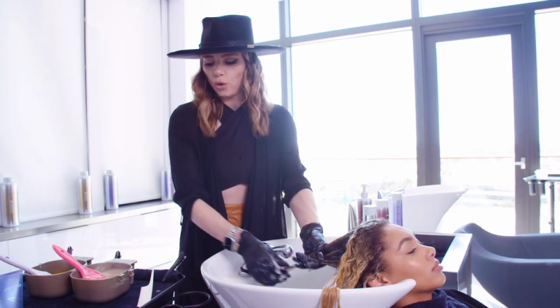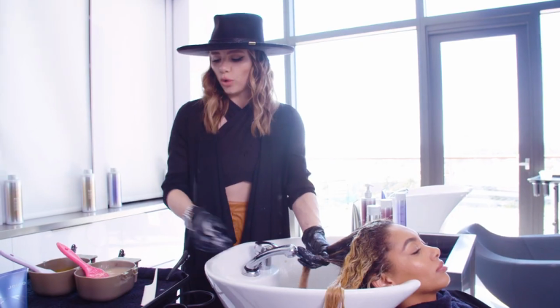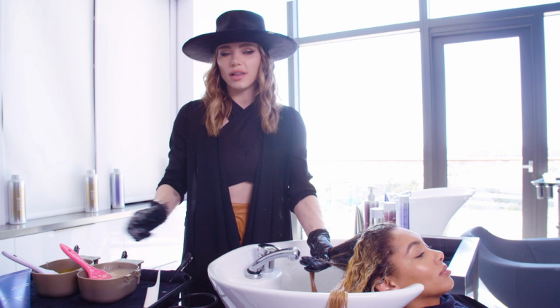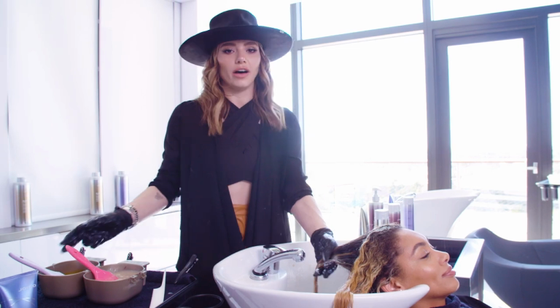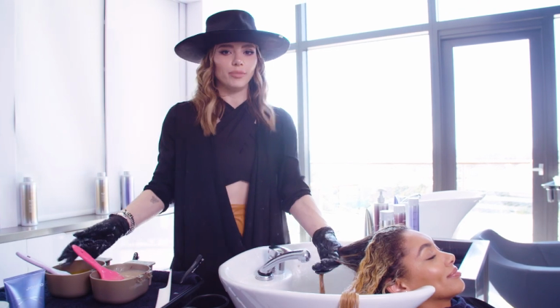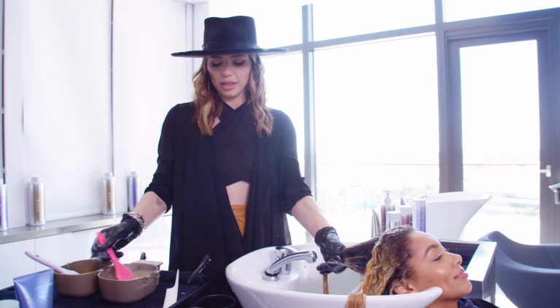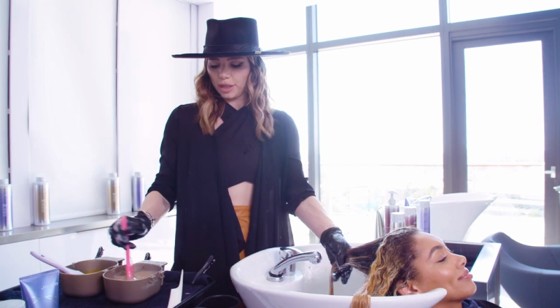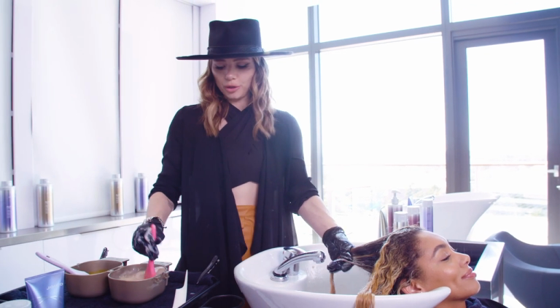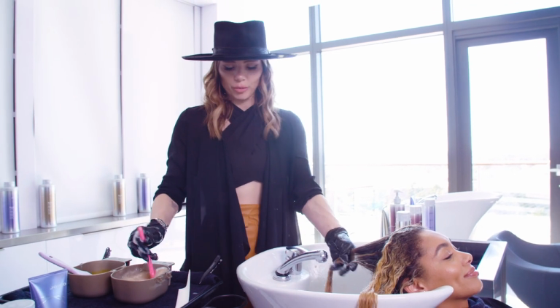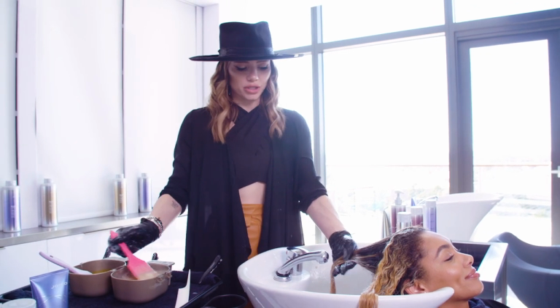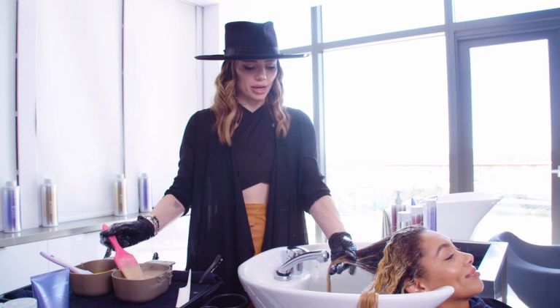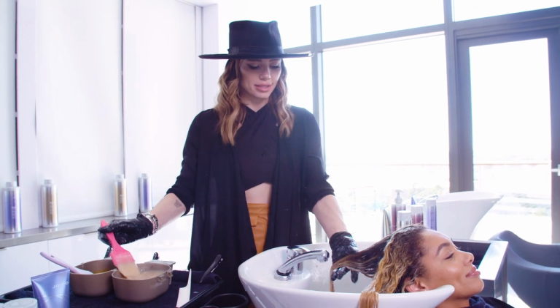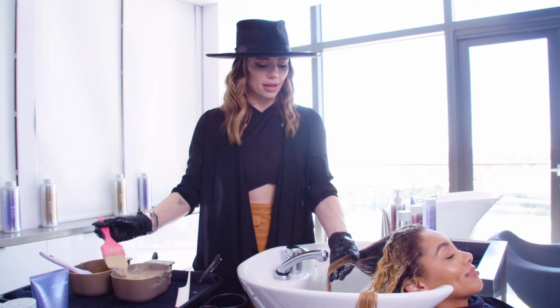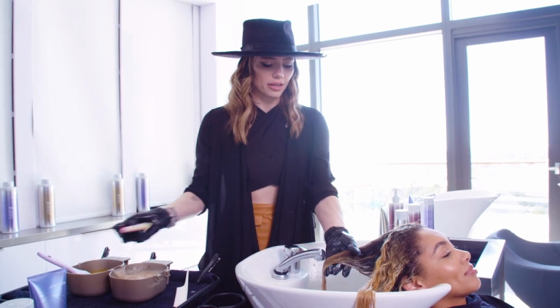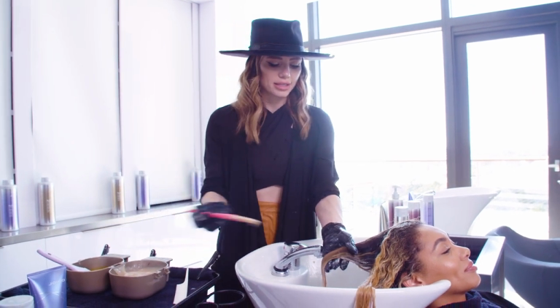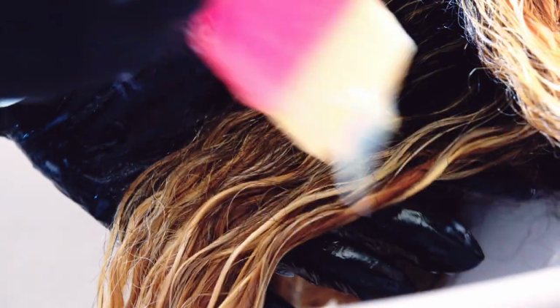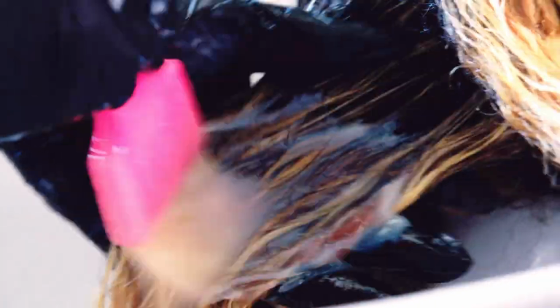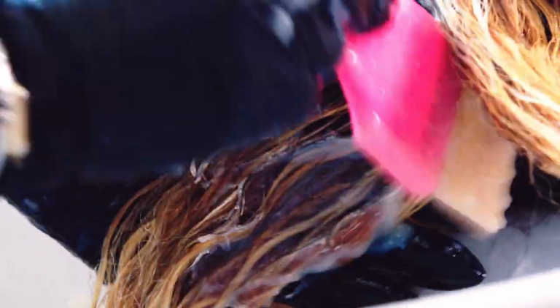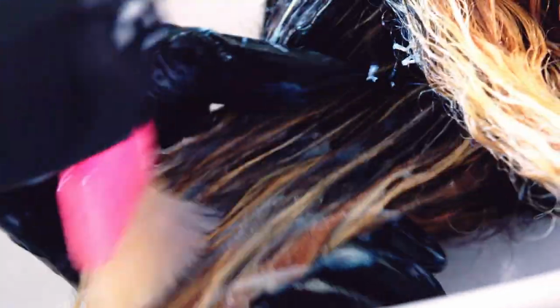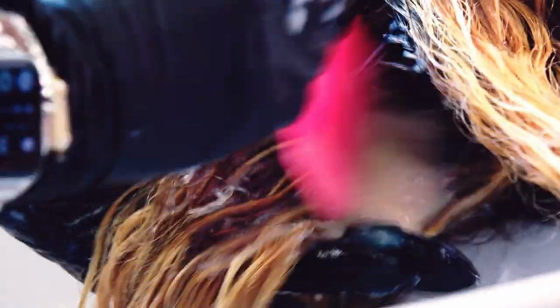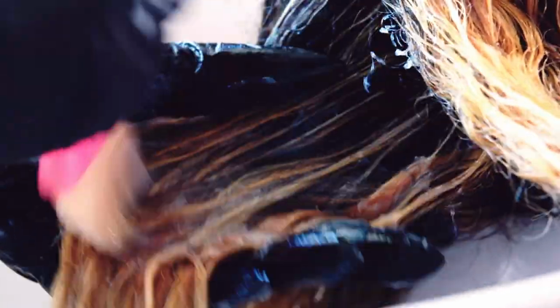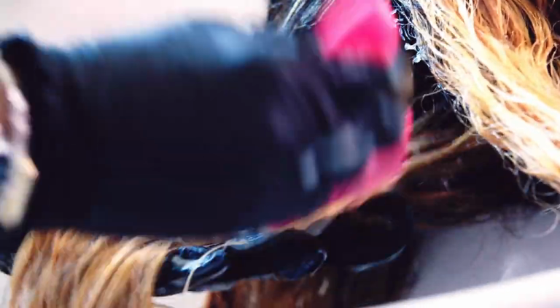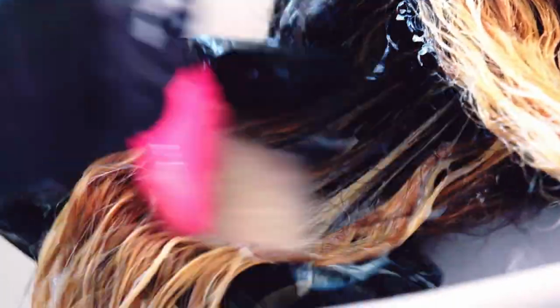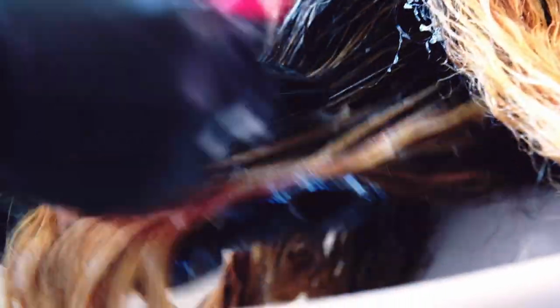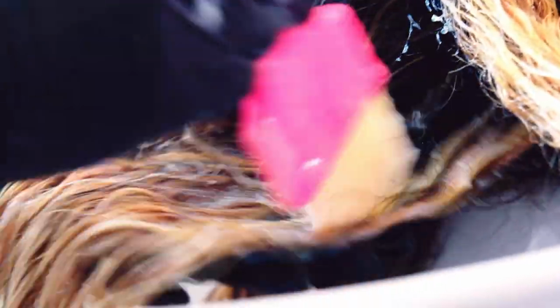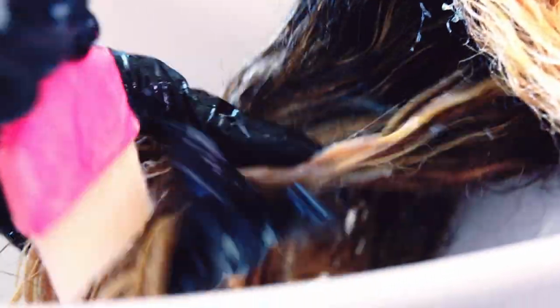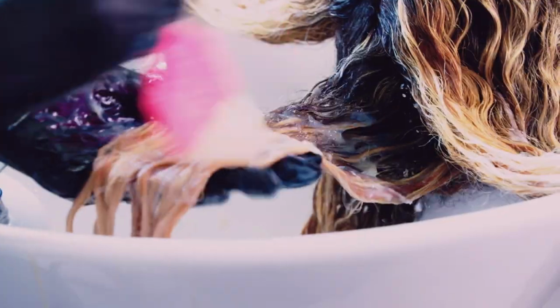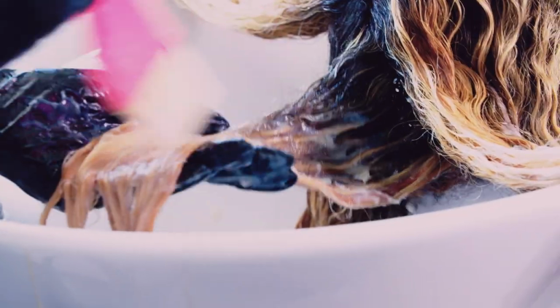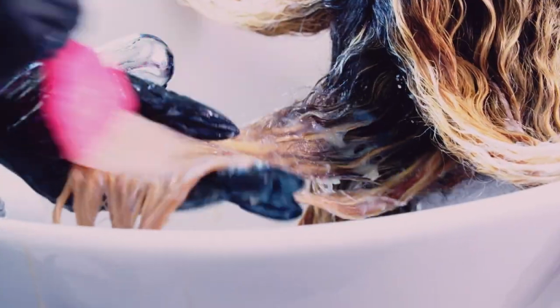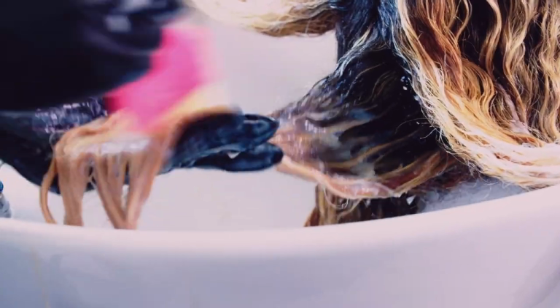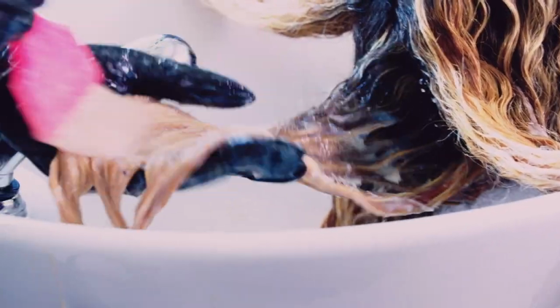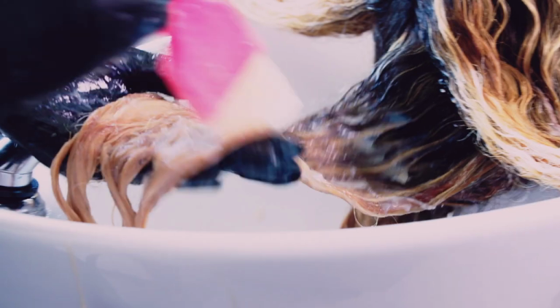What I love about the liquid blue shine is that the consistency is so great, so it's going to give me that full saturation.